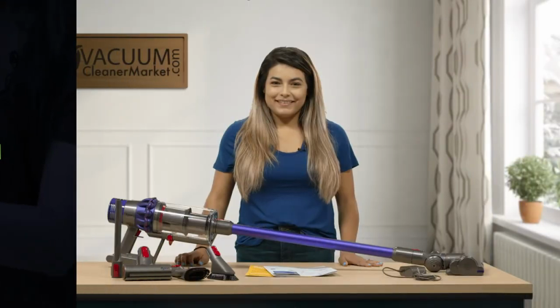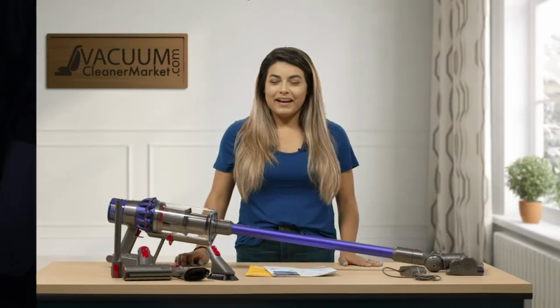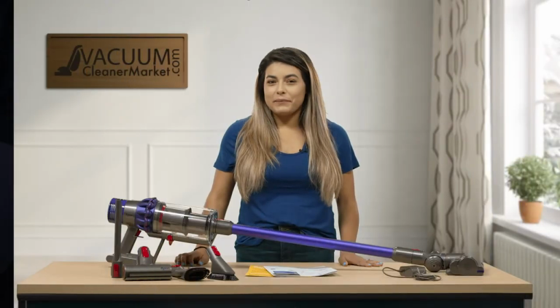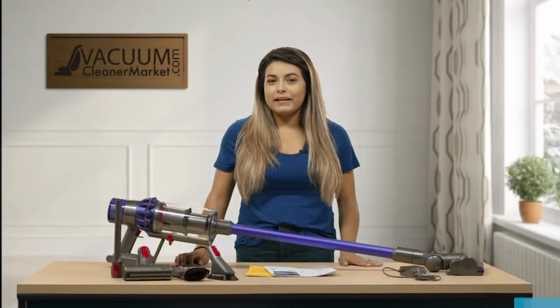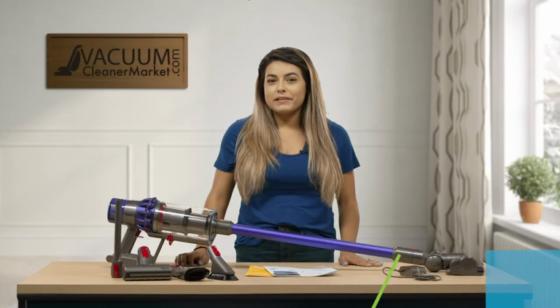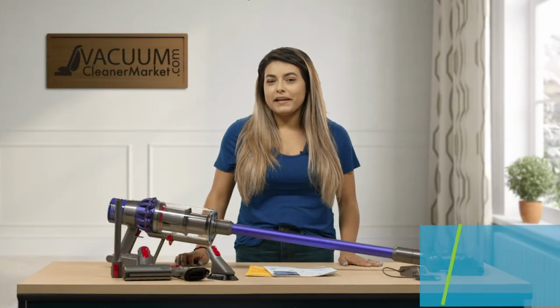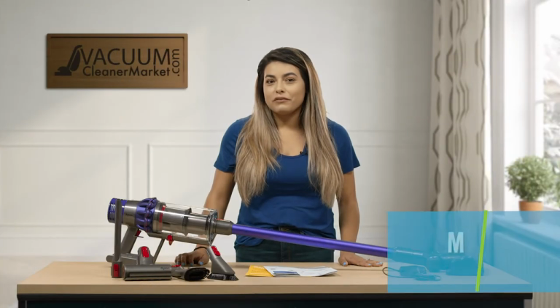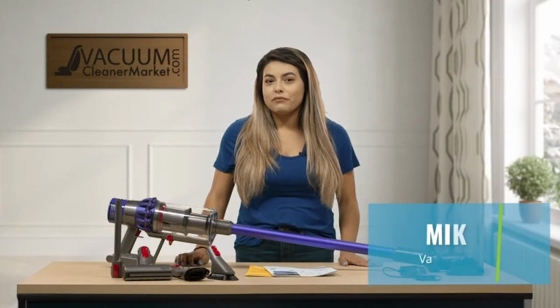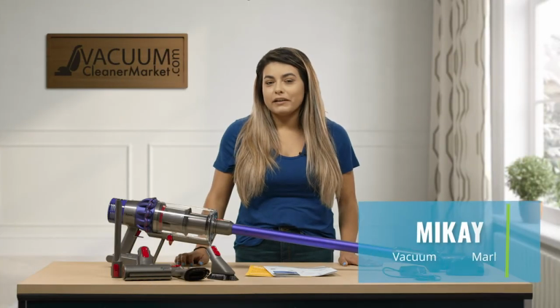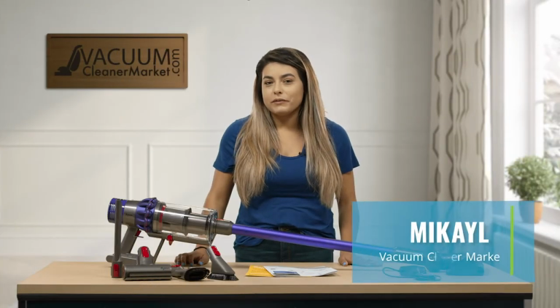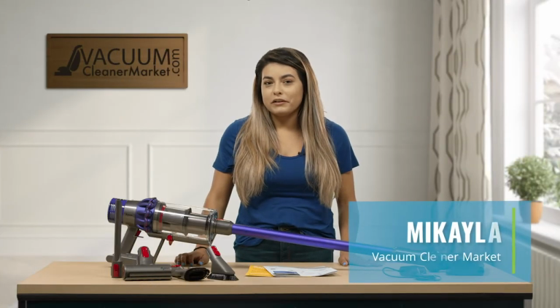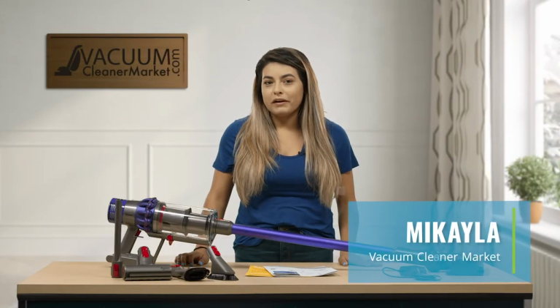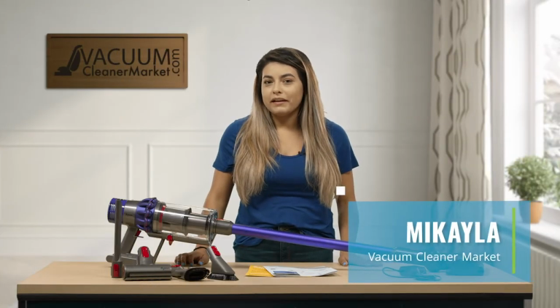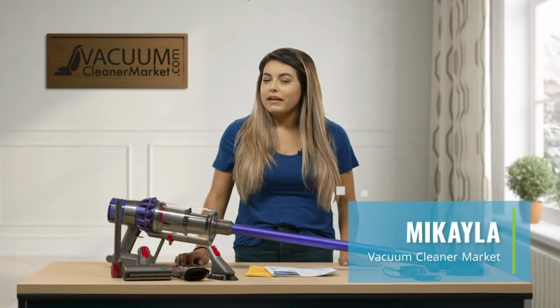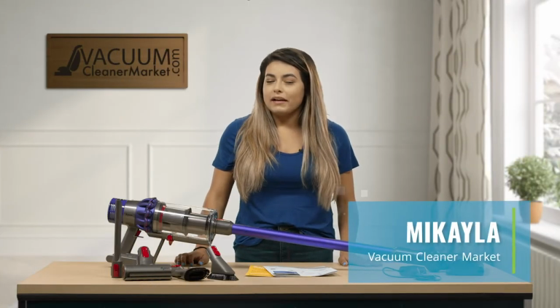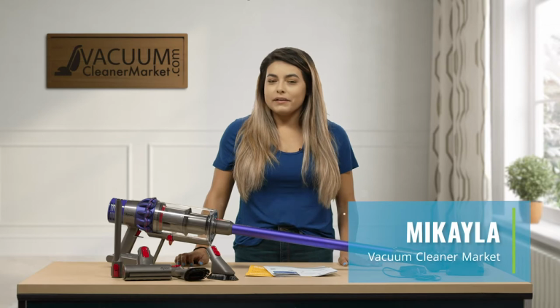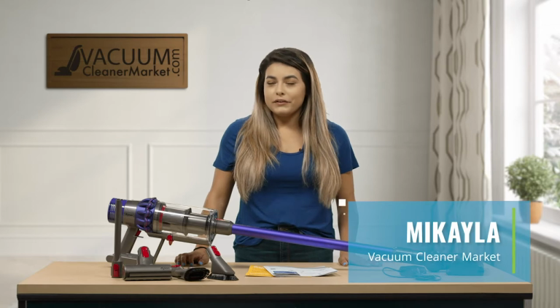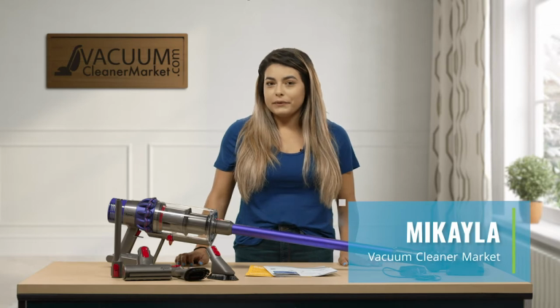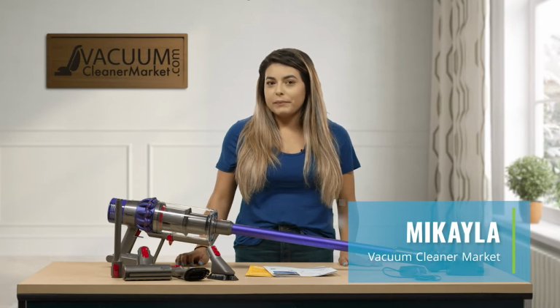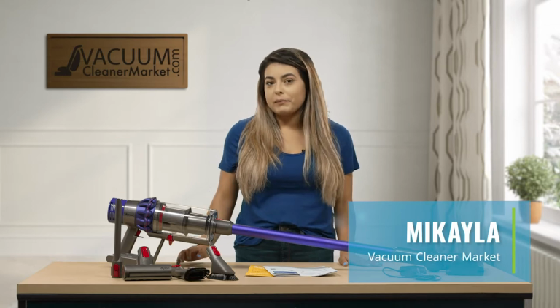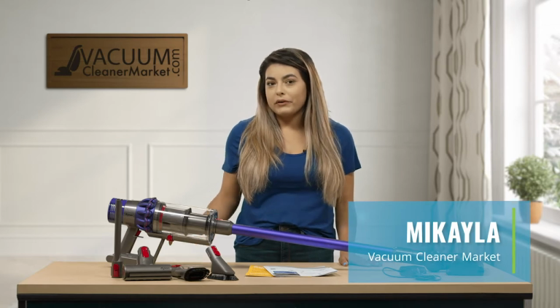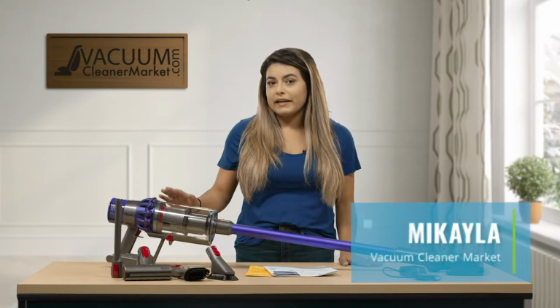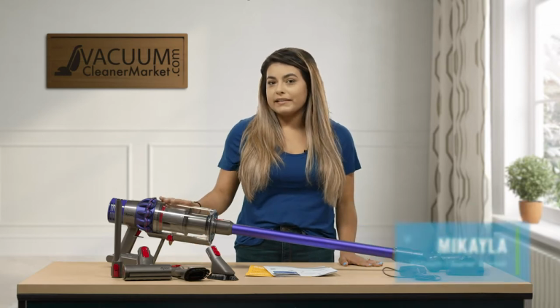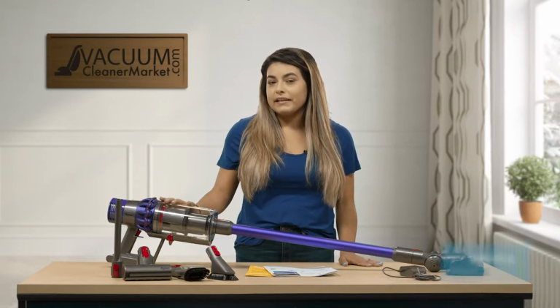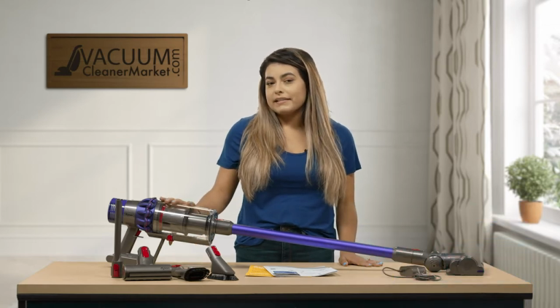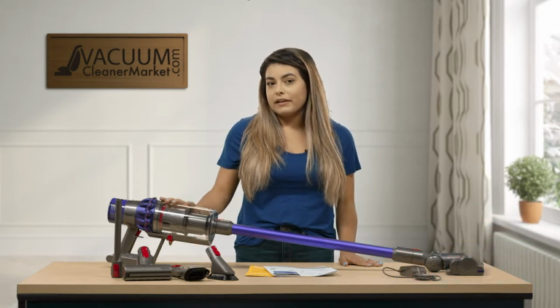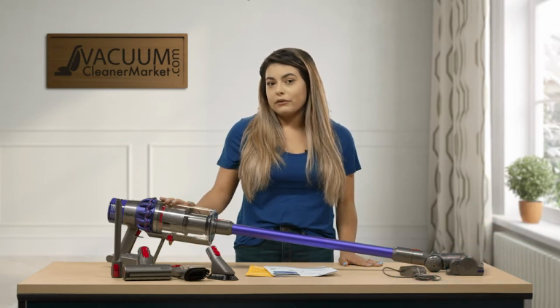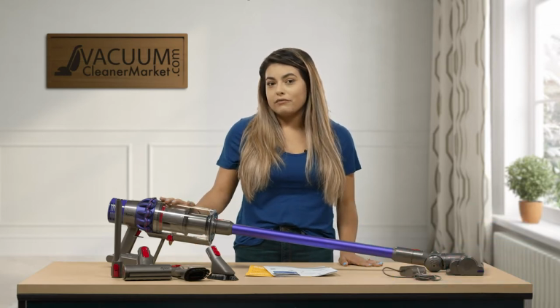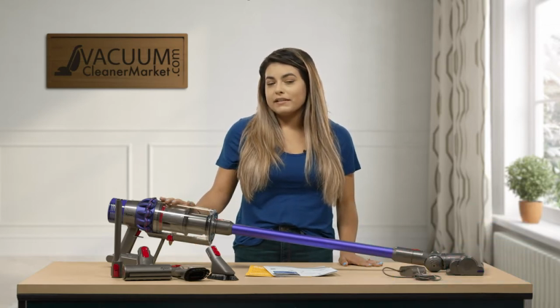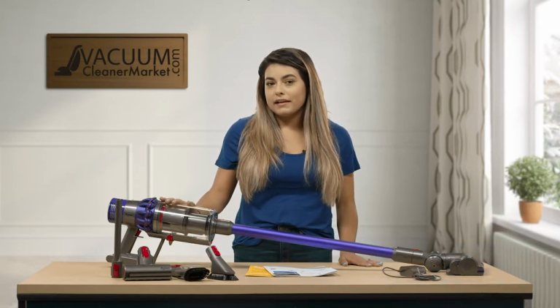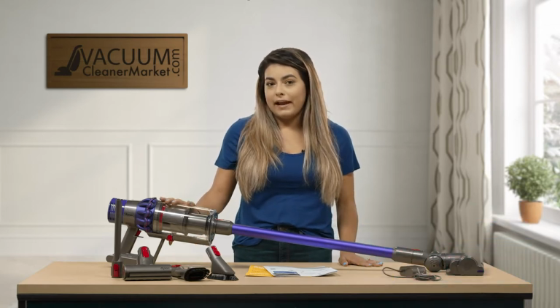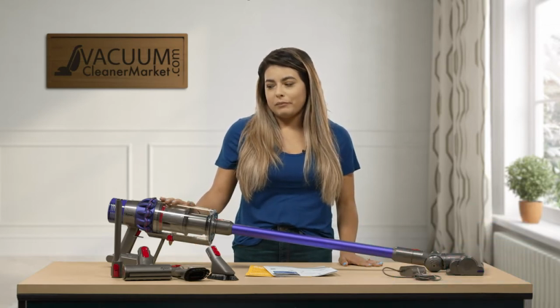Hi, my name is Mikayla from Vacuum Cleaner Market. I'm going to tell you a little bit about our Dyson Cyclone V10 Animal.